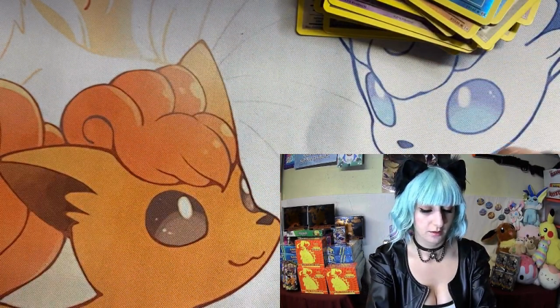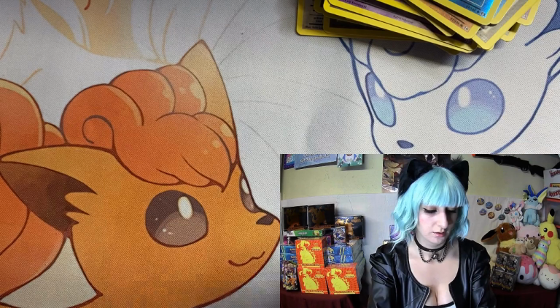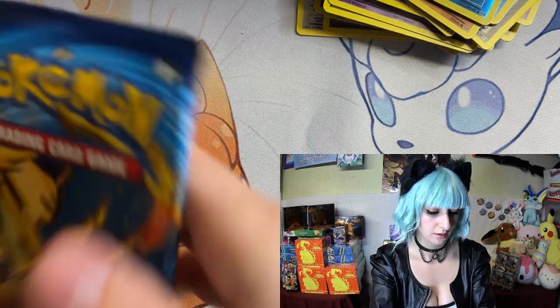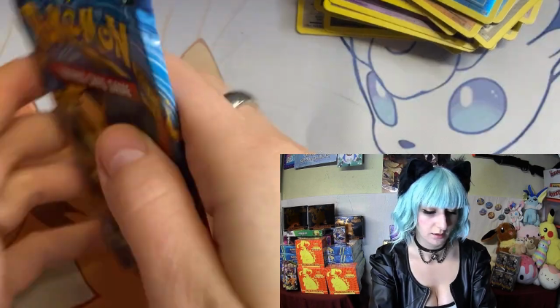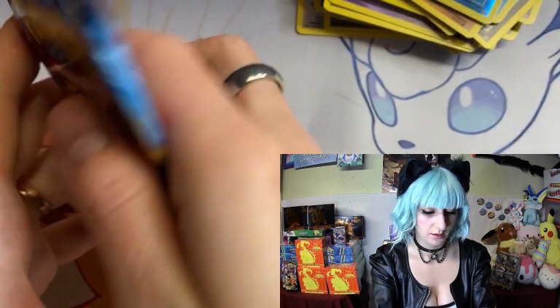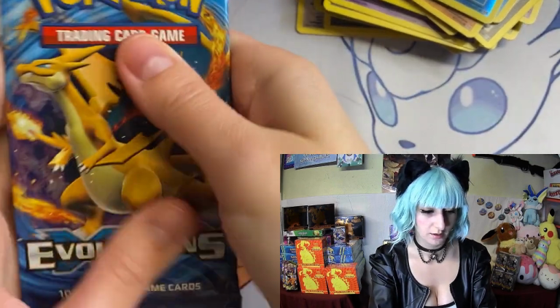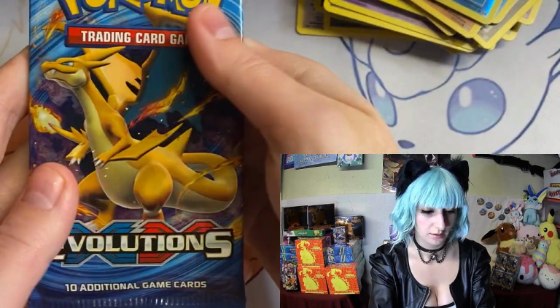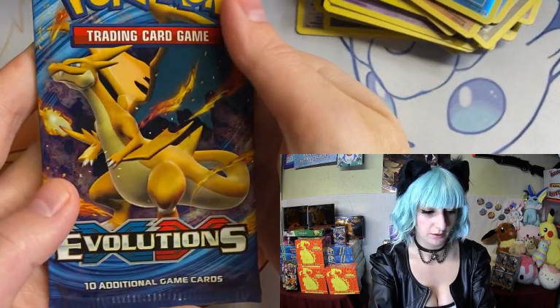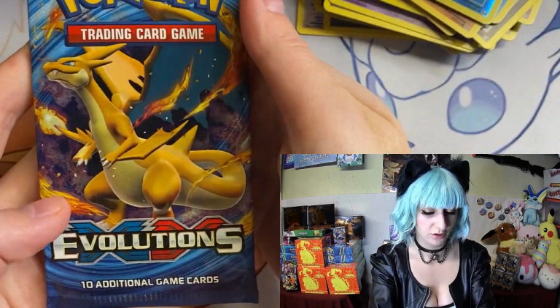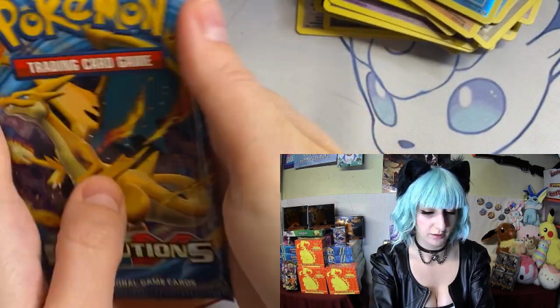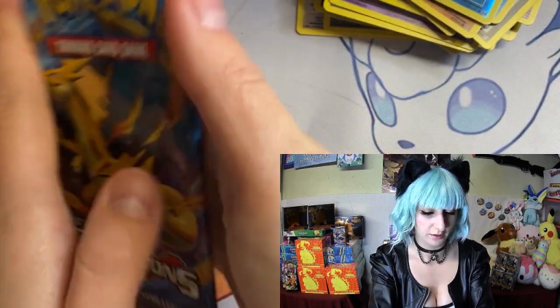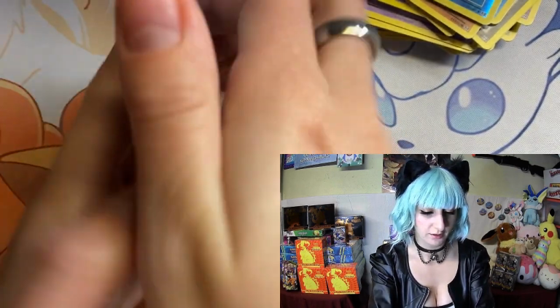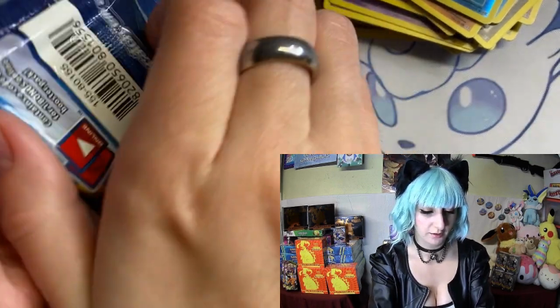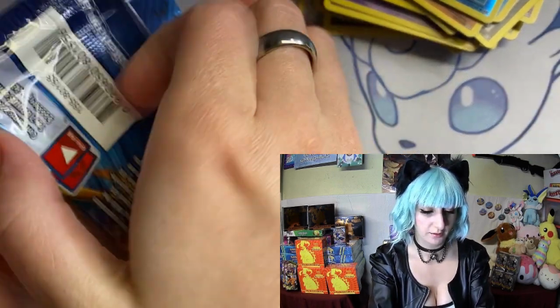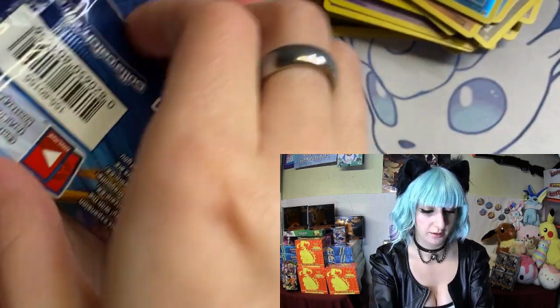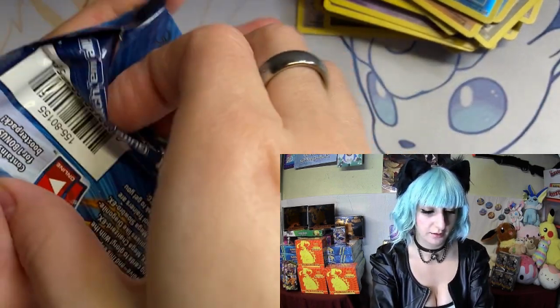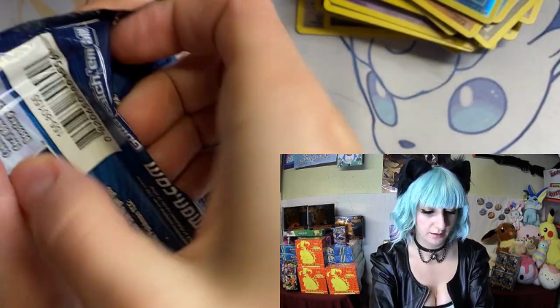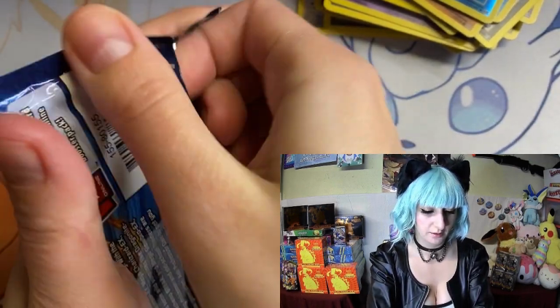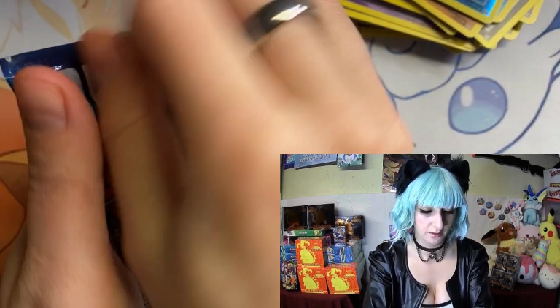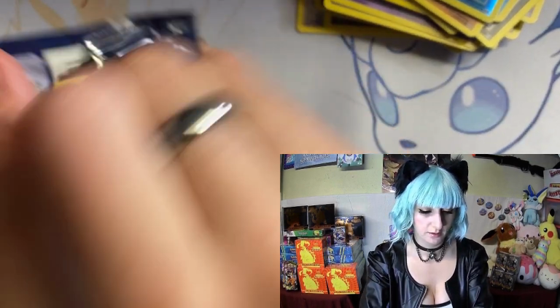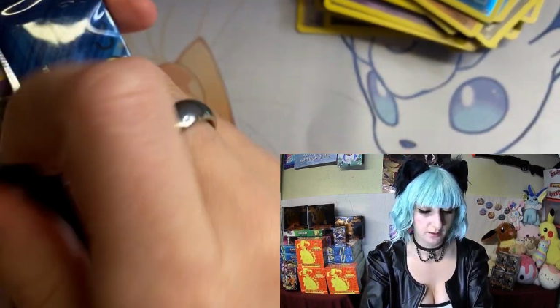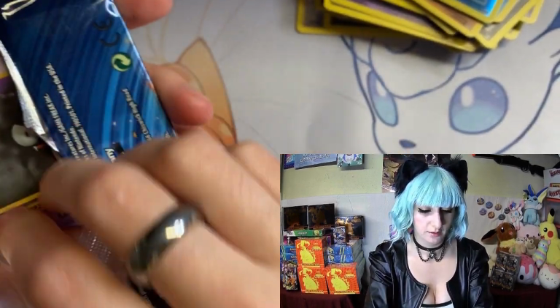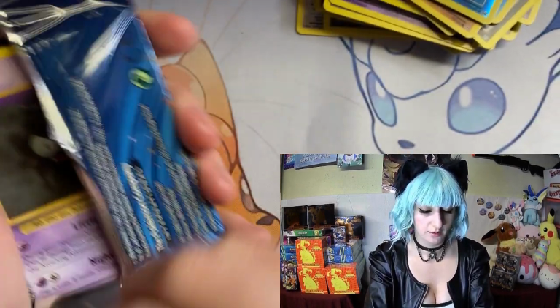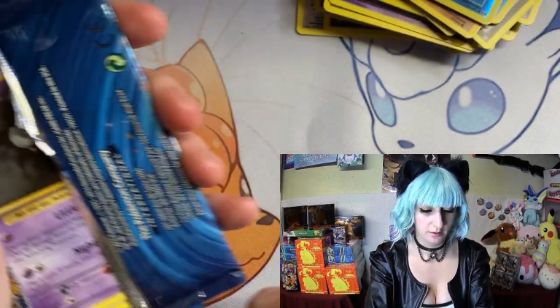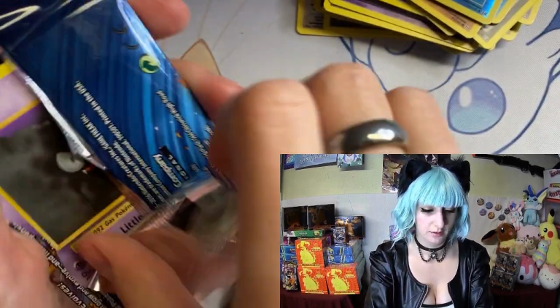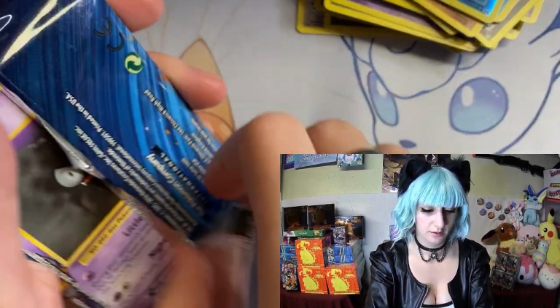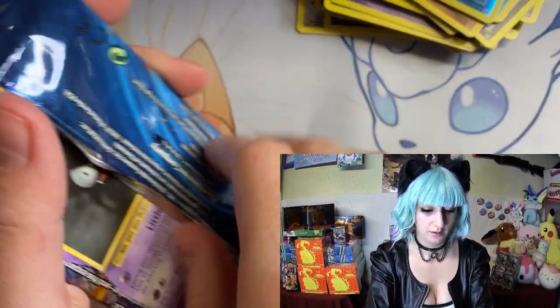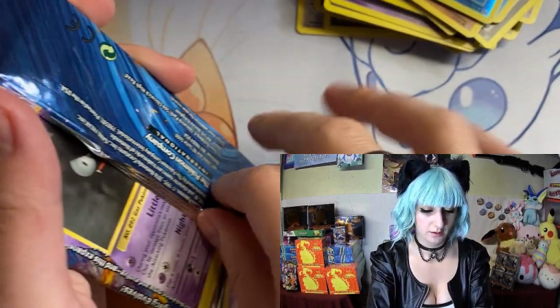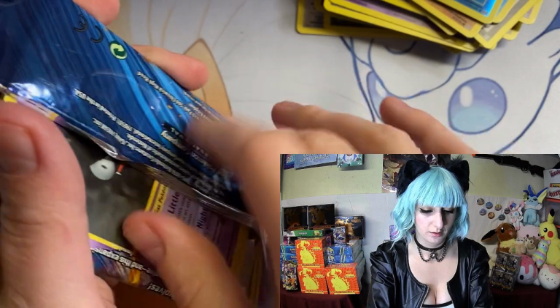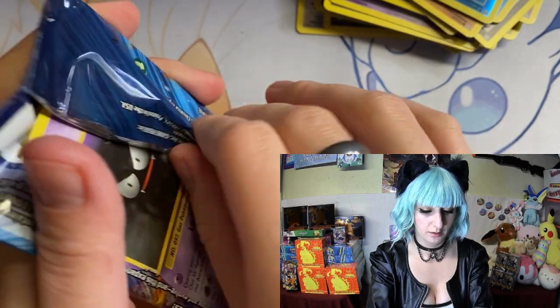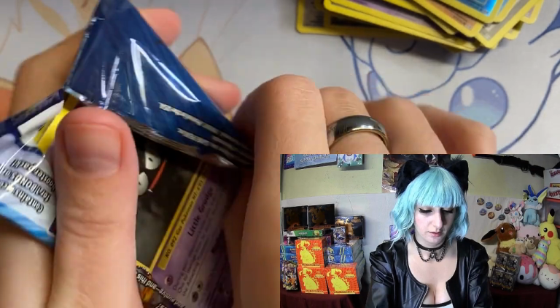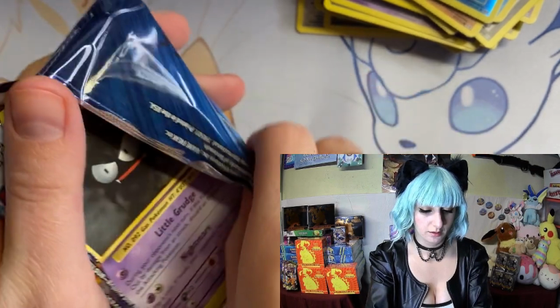Venusaur and Caterpie, Electrode, trainer, Ponyta, Doduo, Pikachu, Staryu, Caterpie, Onyx, and Poliwhirl. Got Charizard on this pack art!